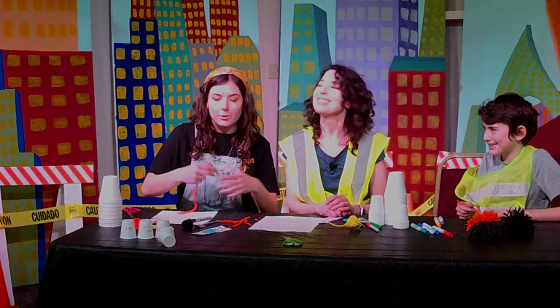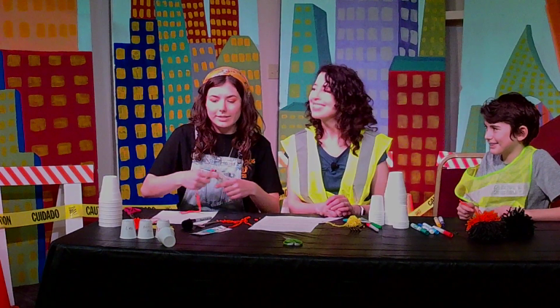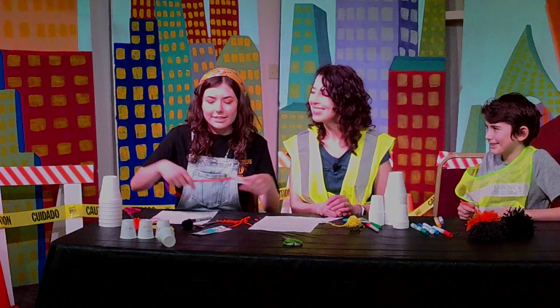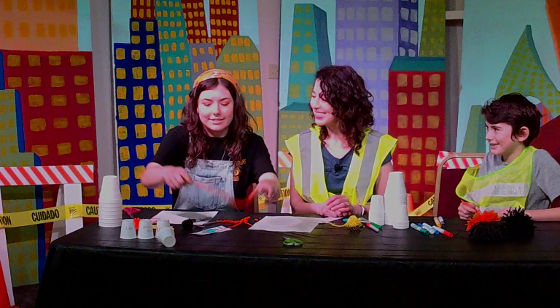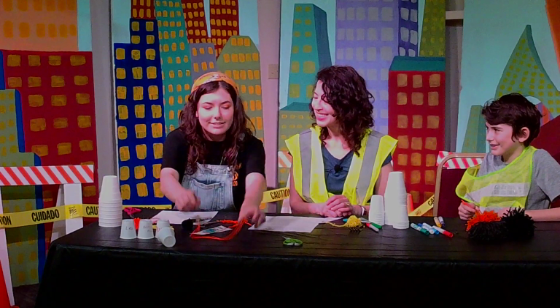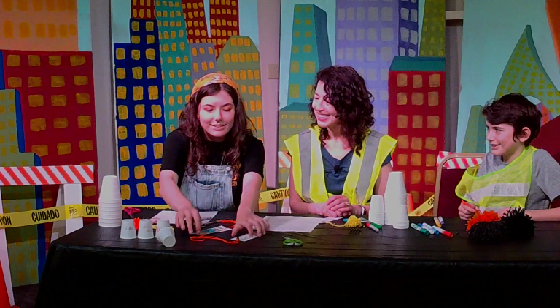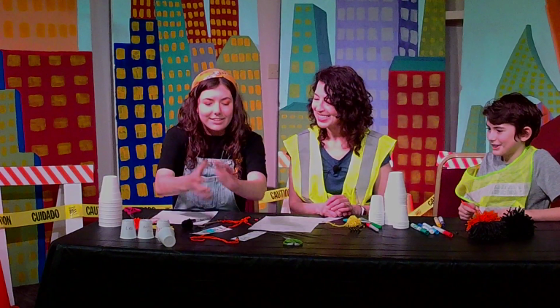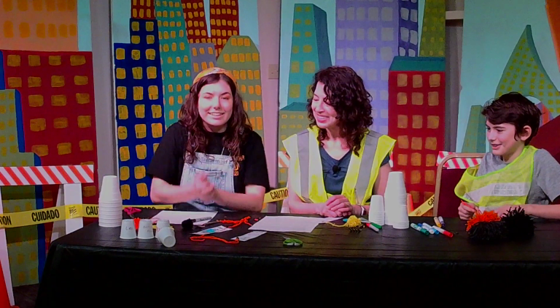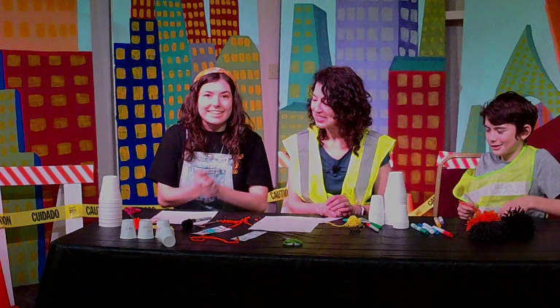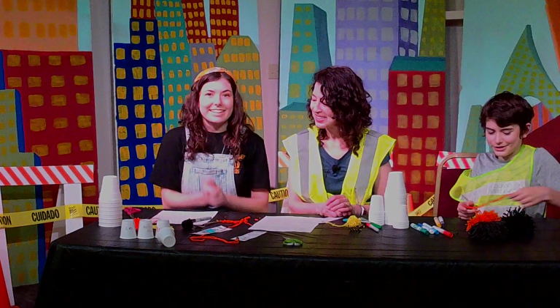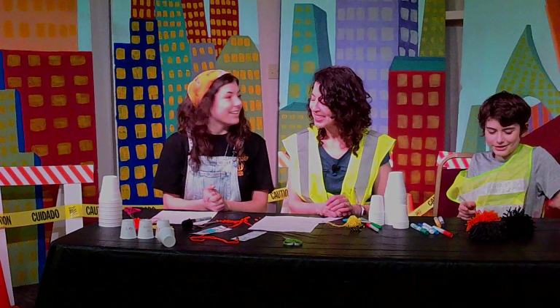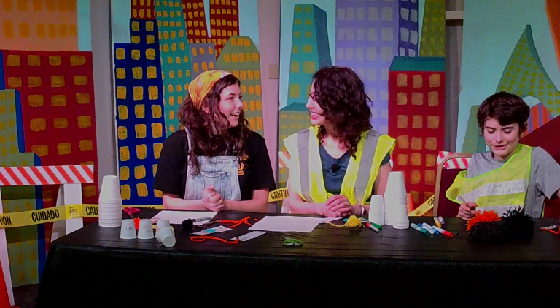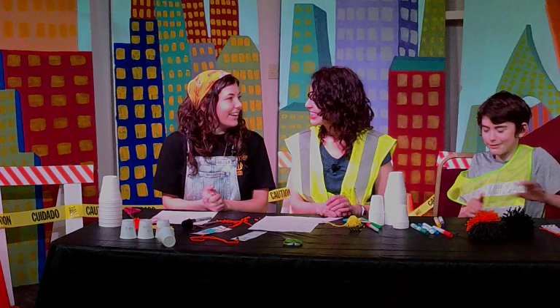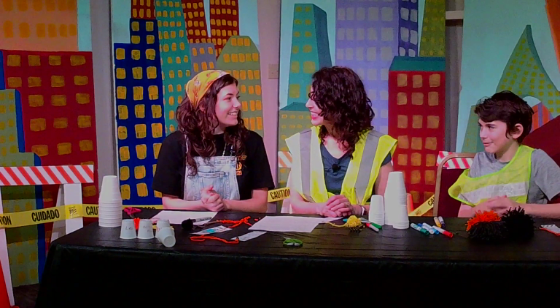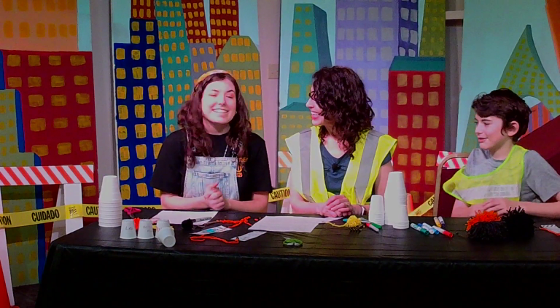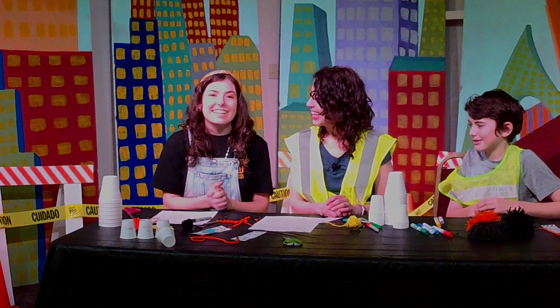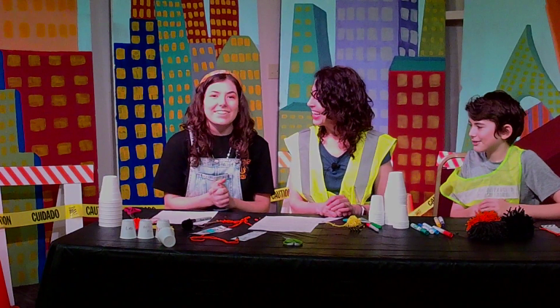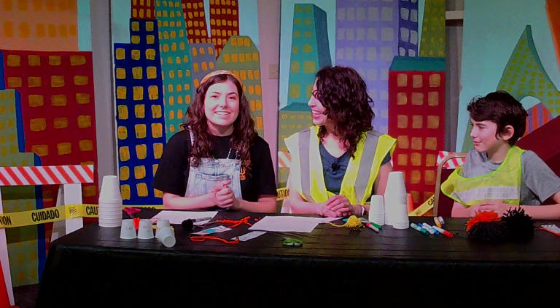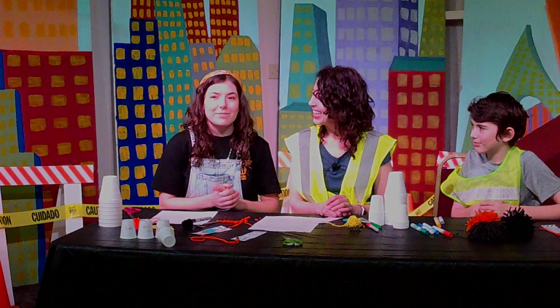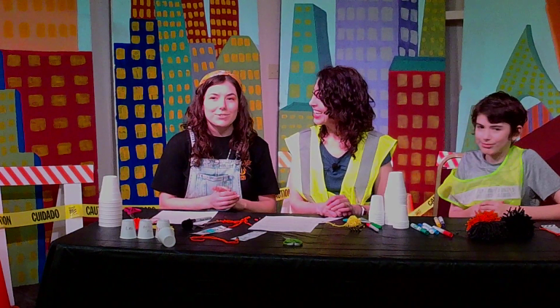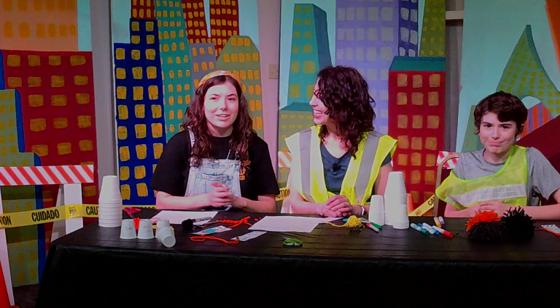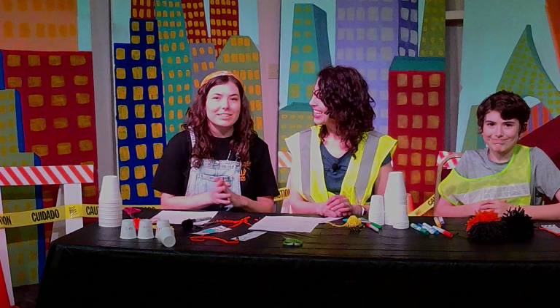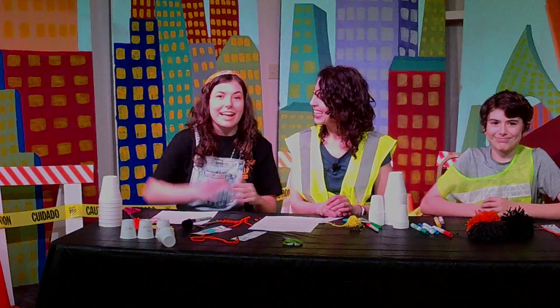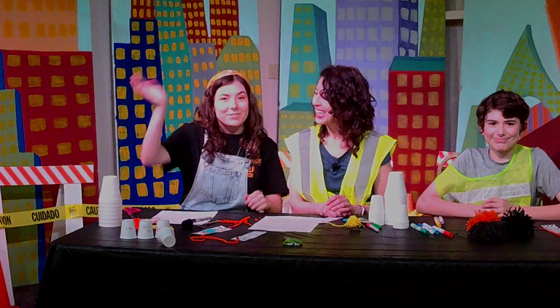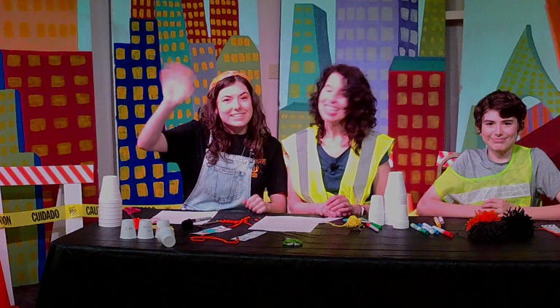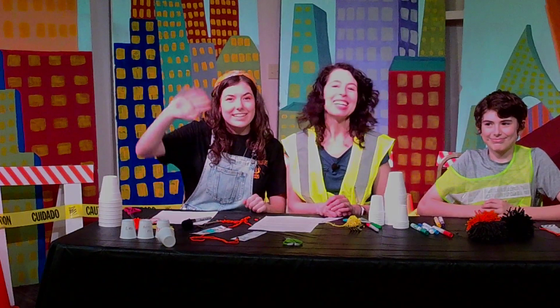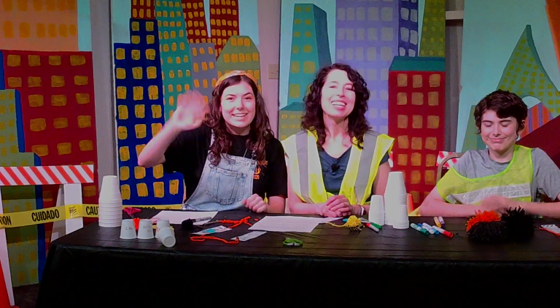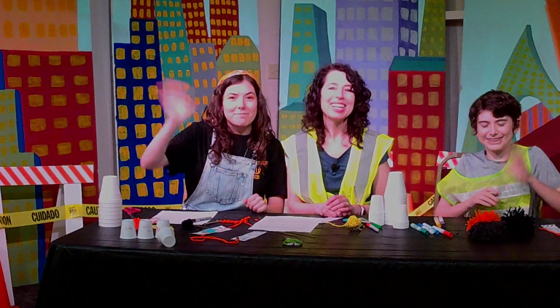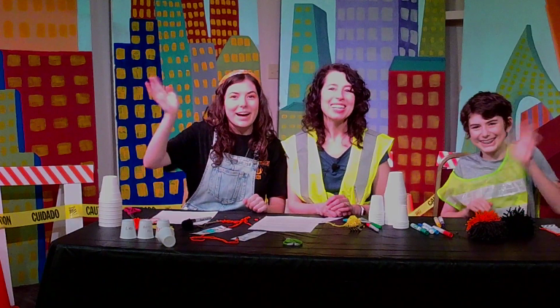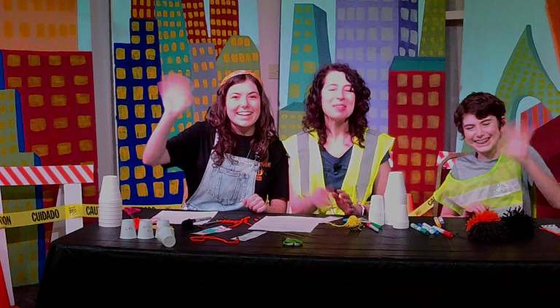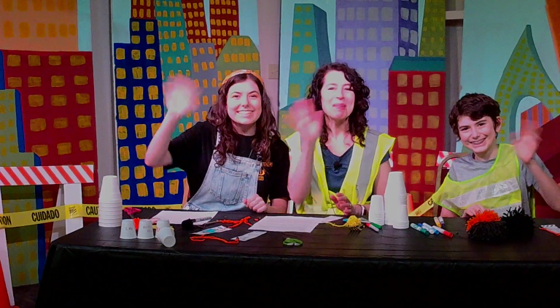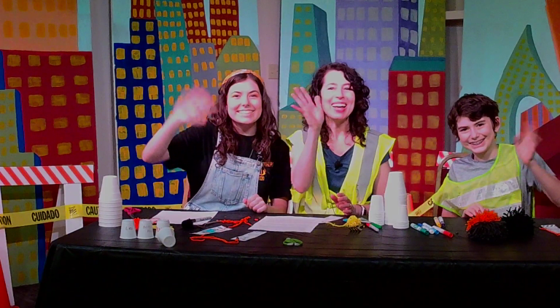All right, thank you guys so much for watching. We'll see you next time. Bye!